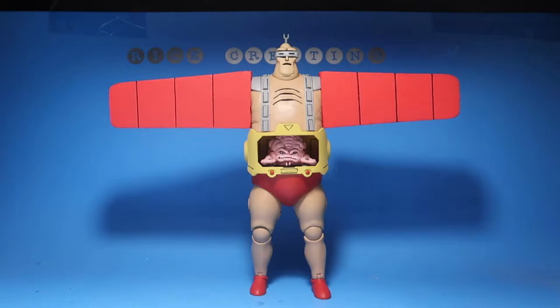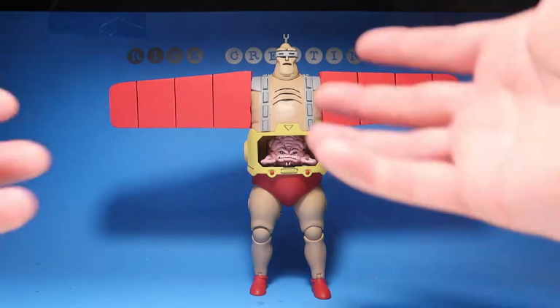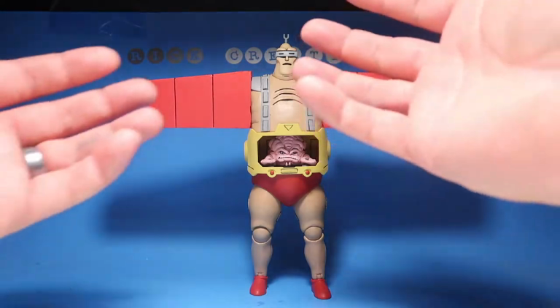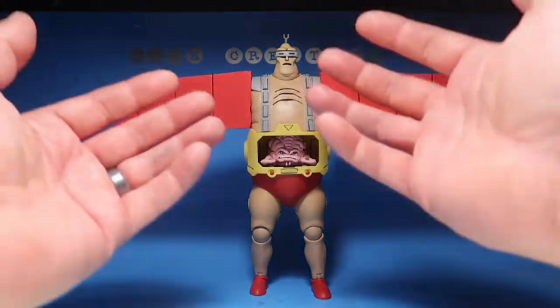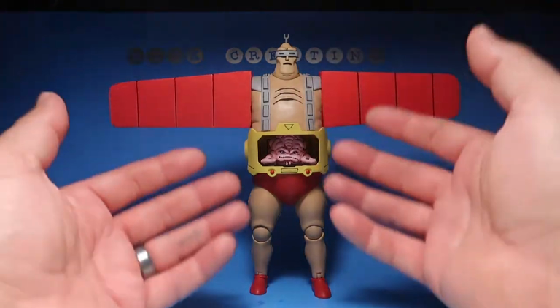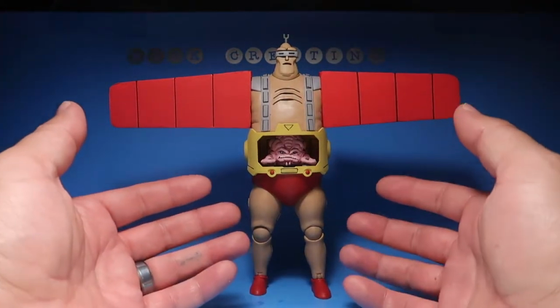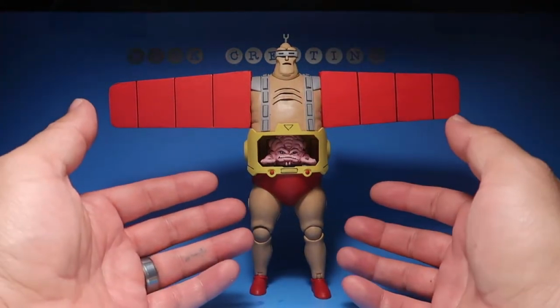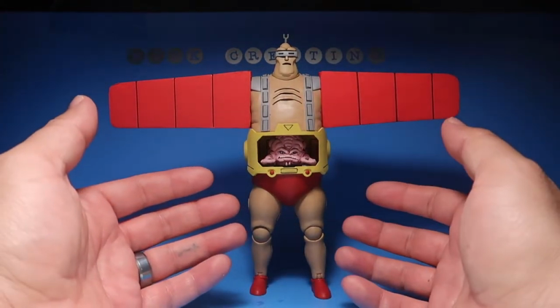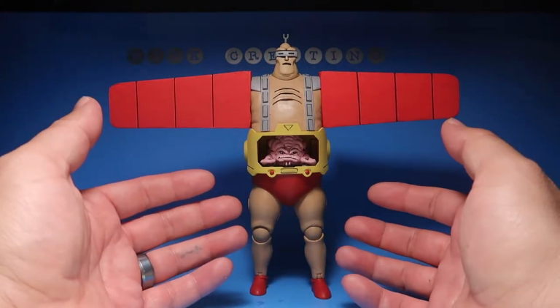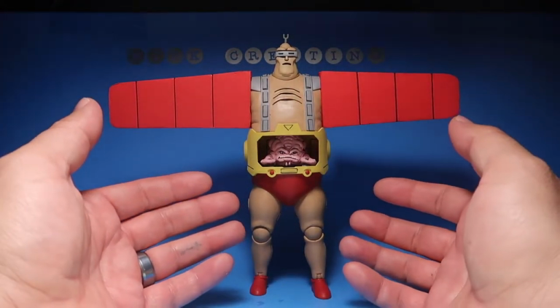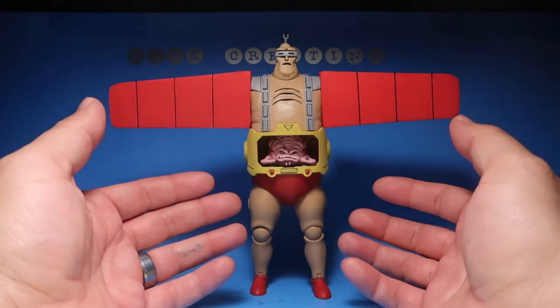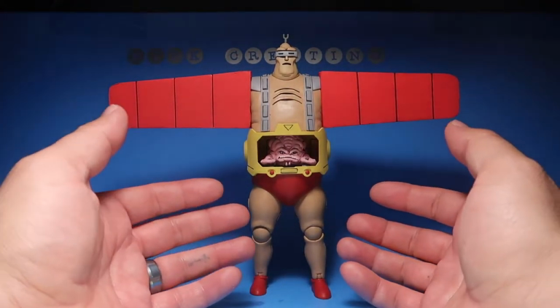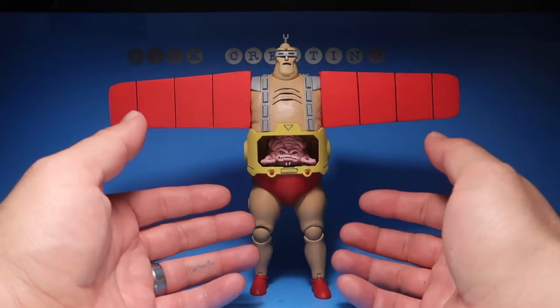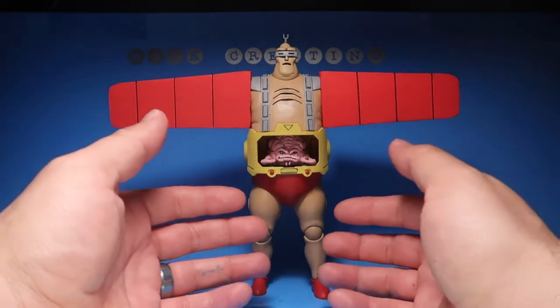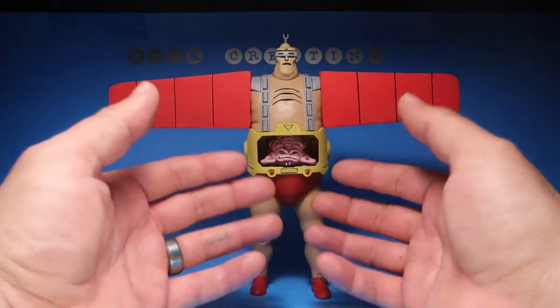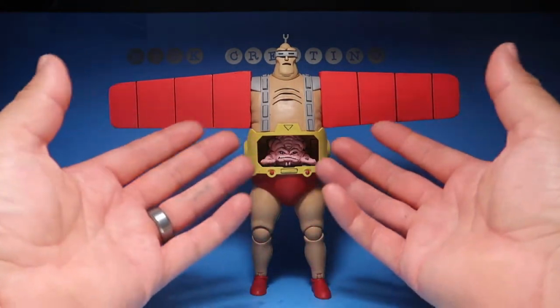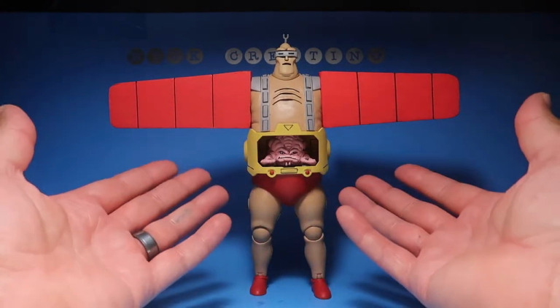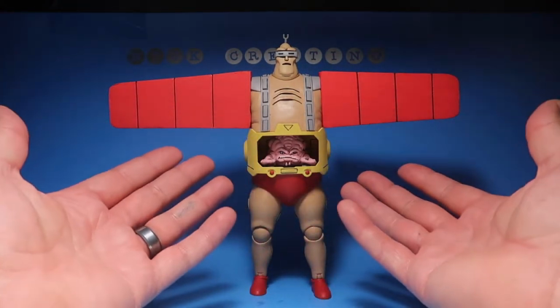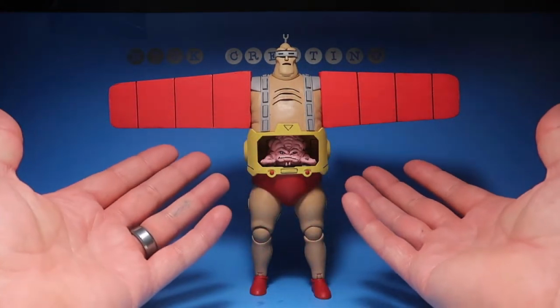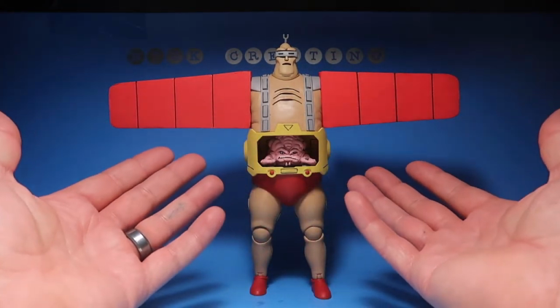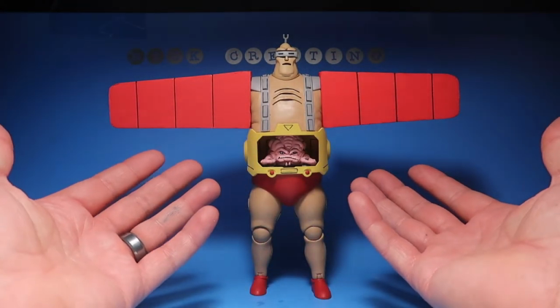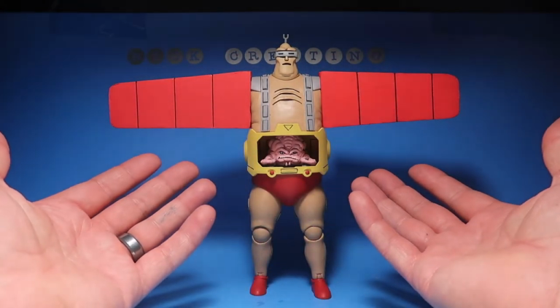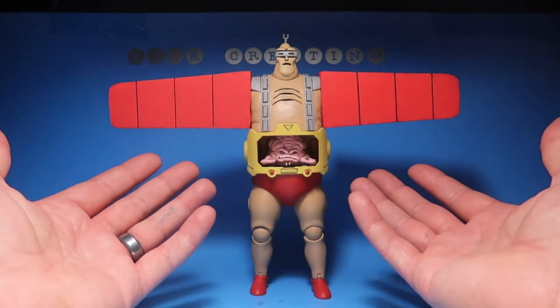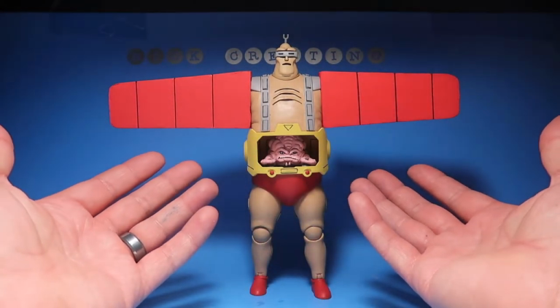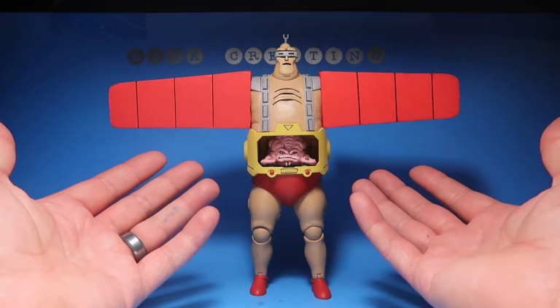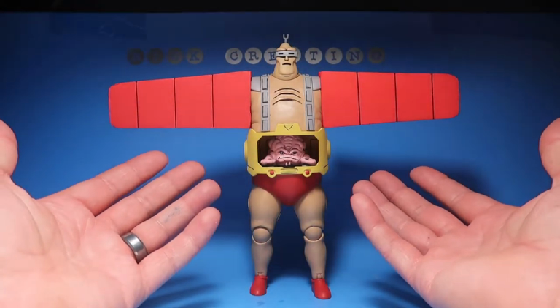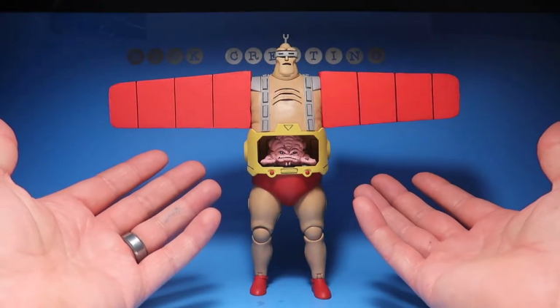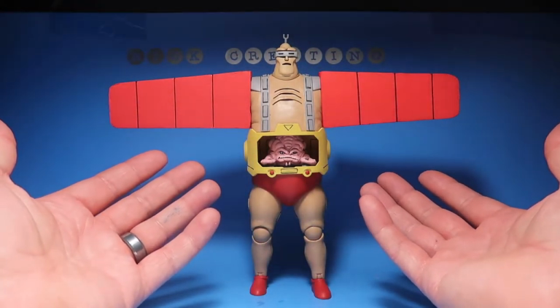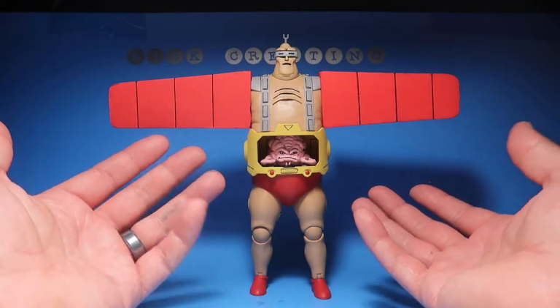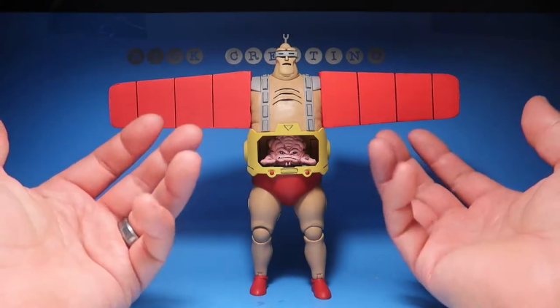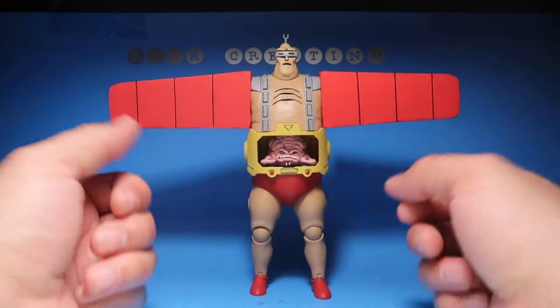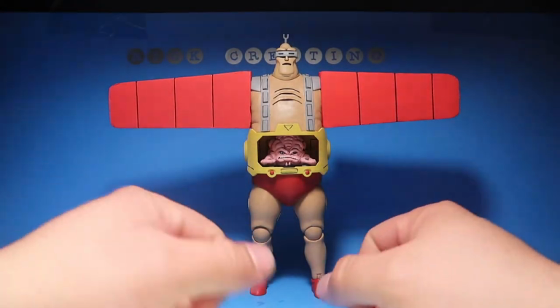What's up guys, welcome to another episode of Recreating. Today we have another custom review — stay tuned.